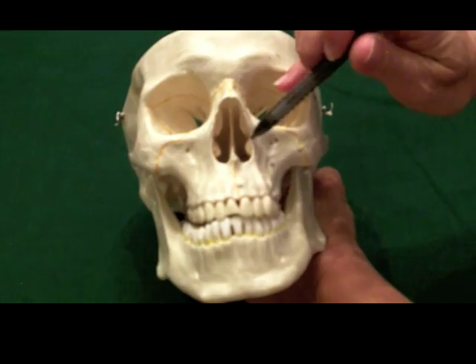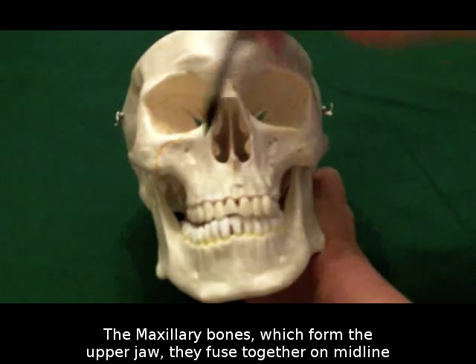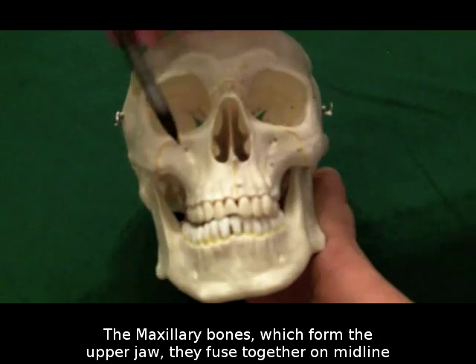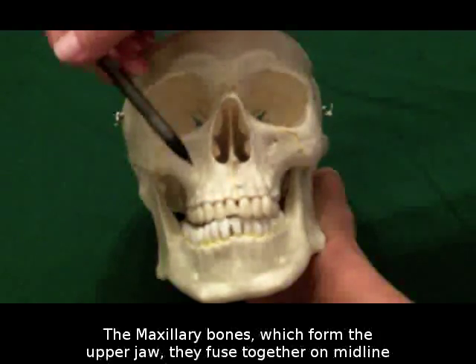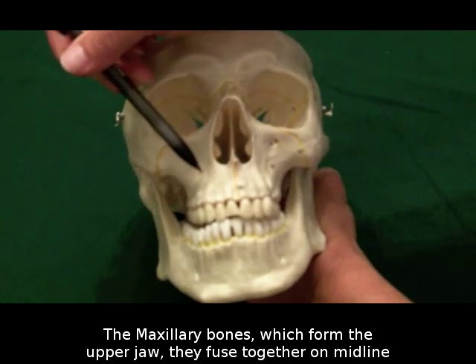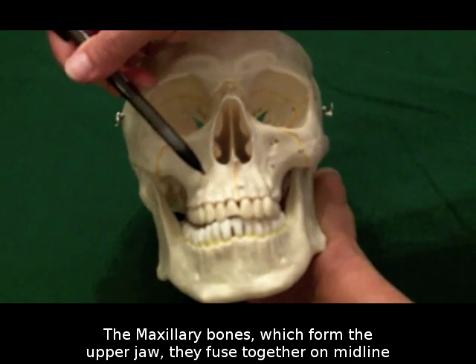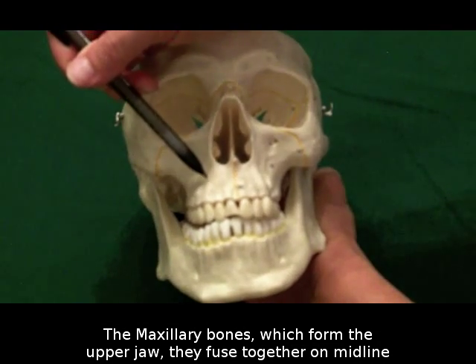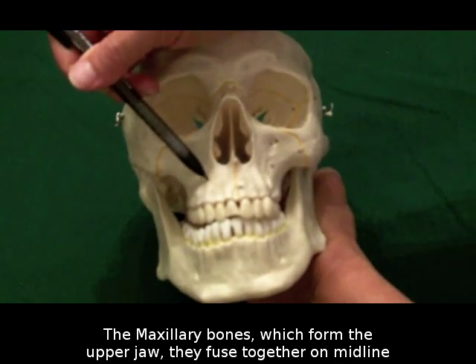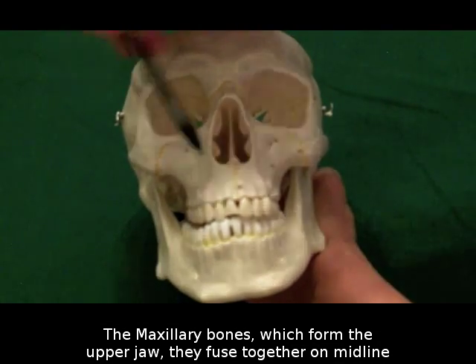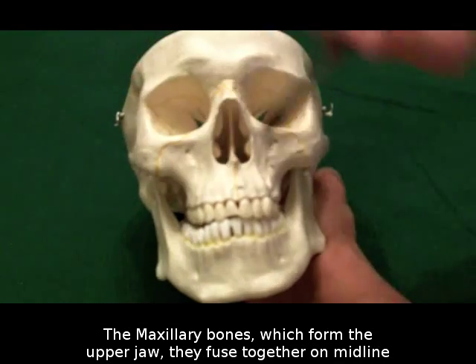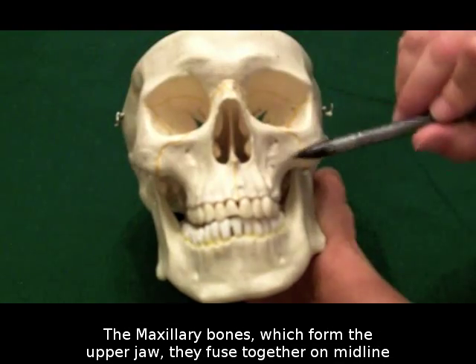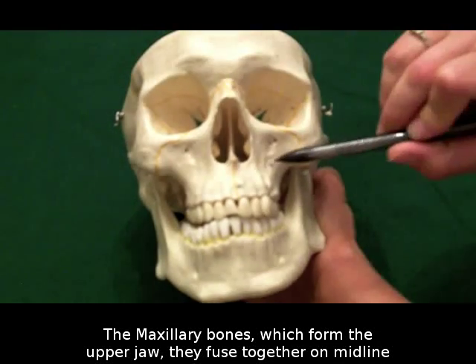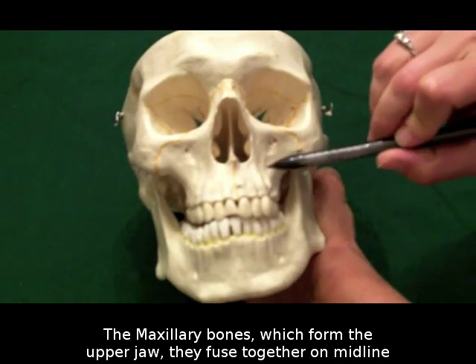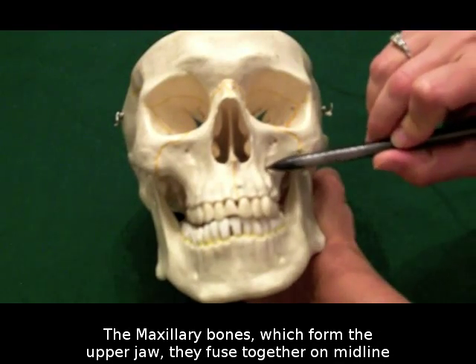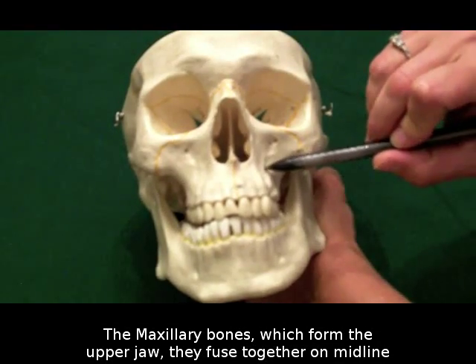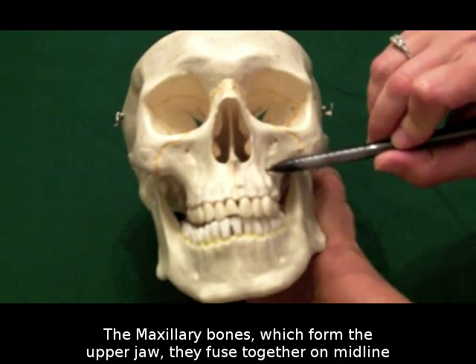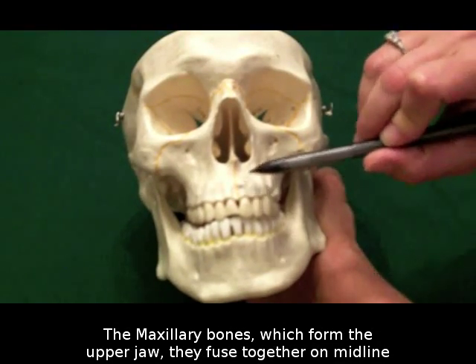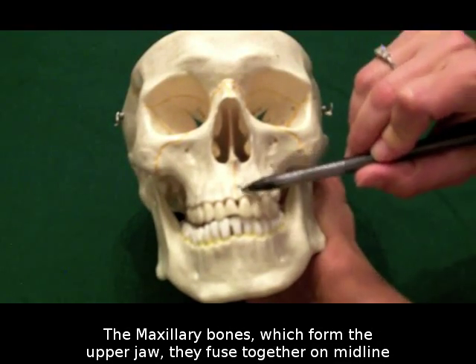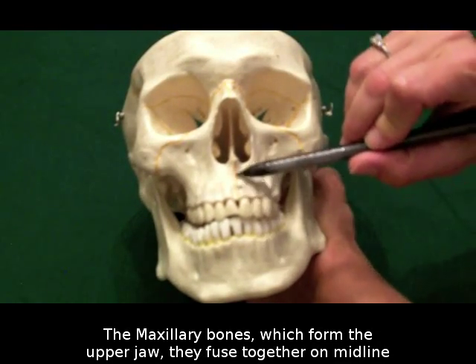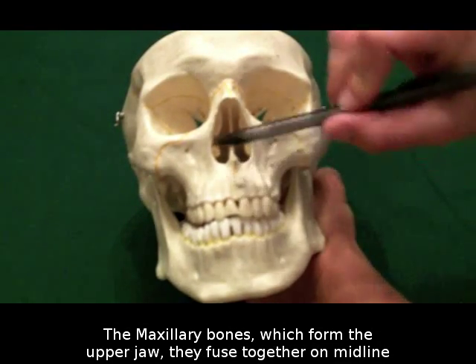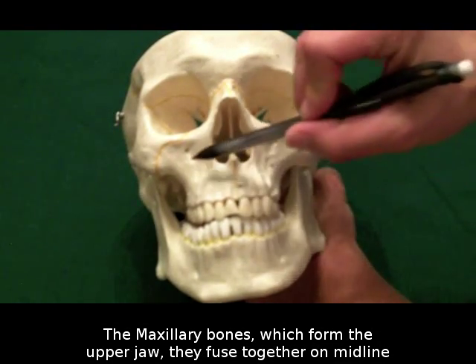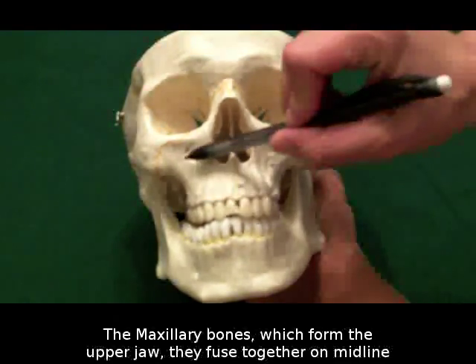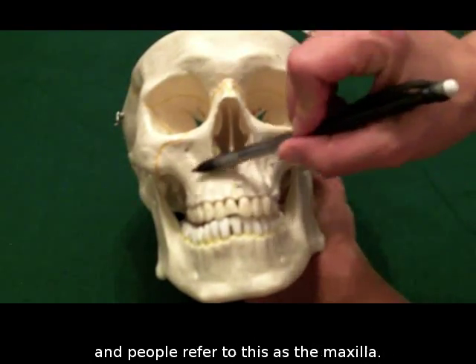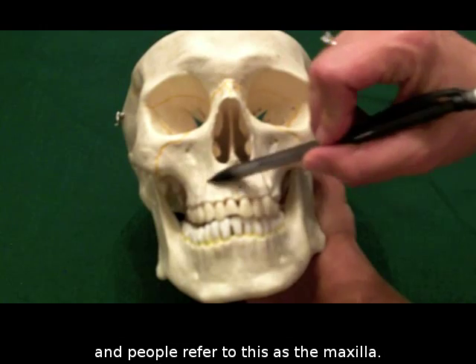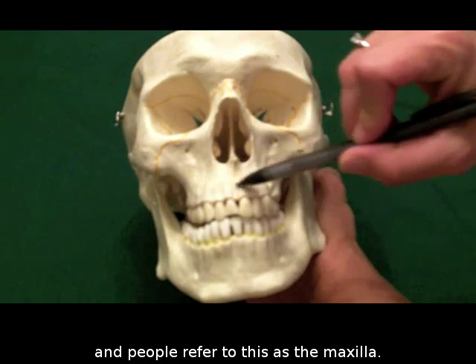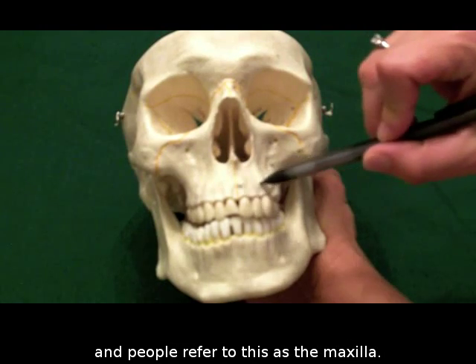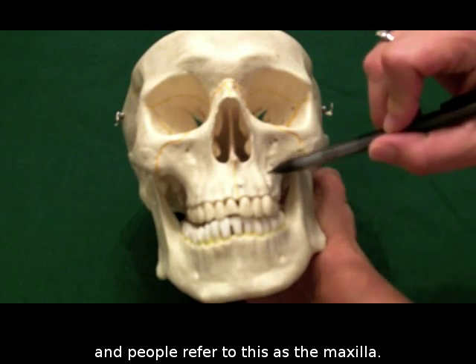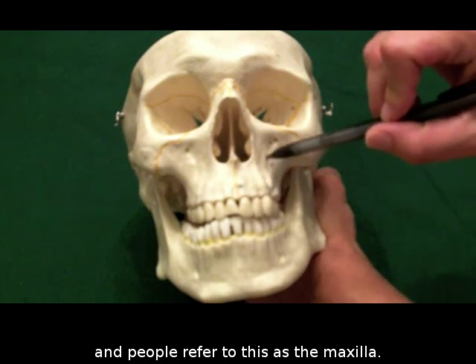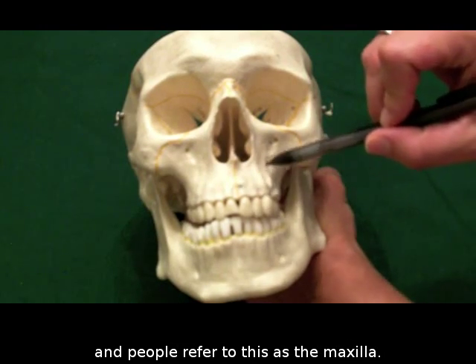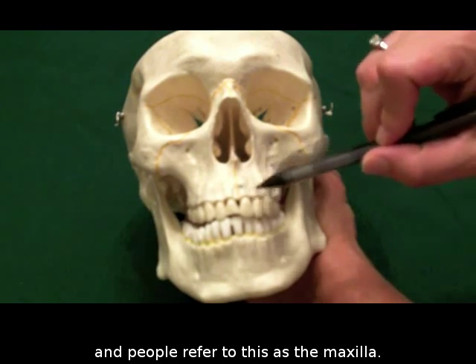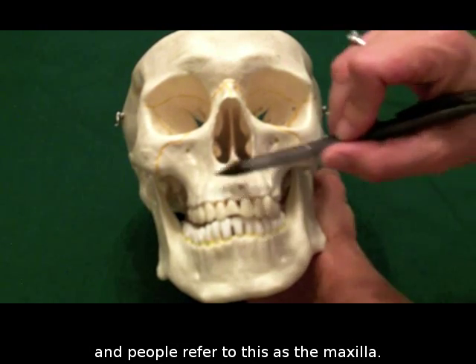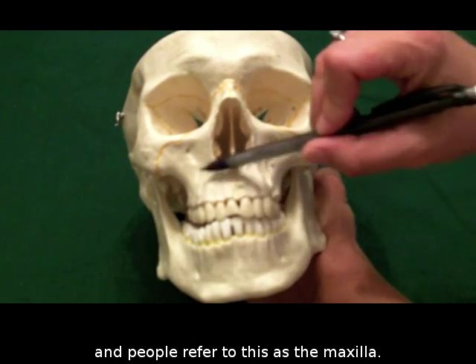The maxillary bones form the upper jaw. They fuse together on midline, and people refer to this as the maxilla.